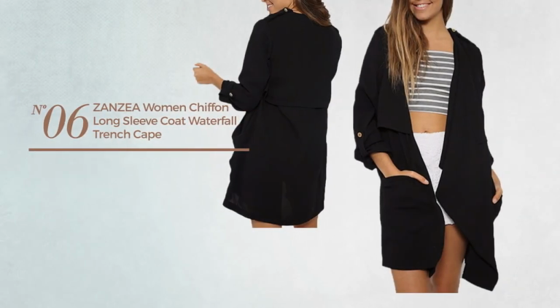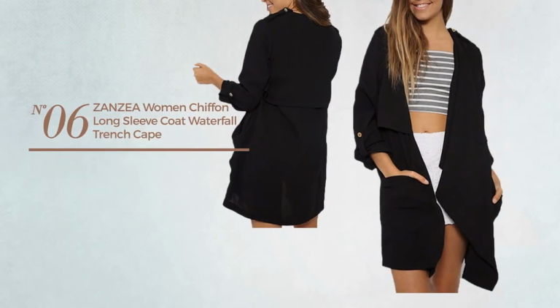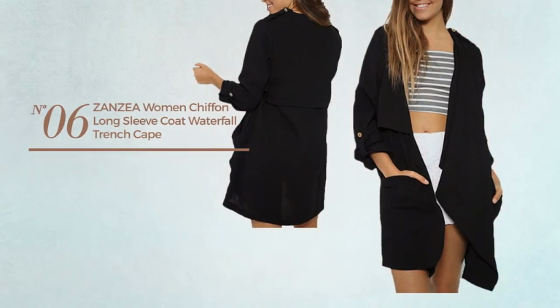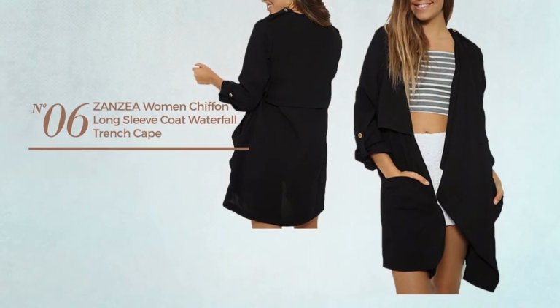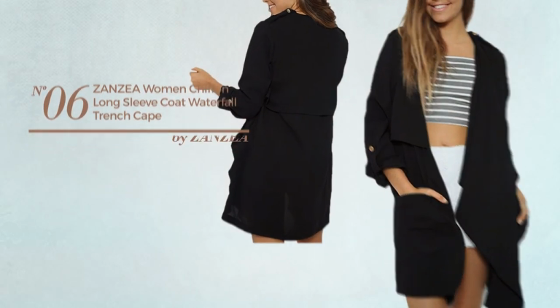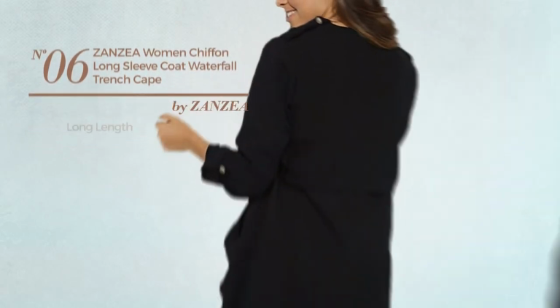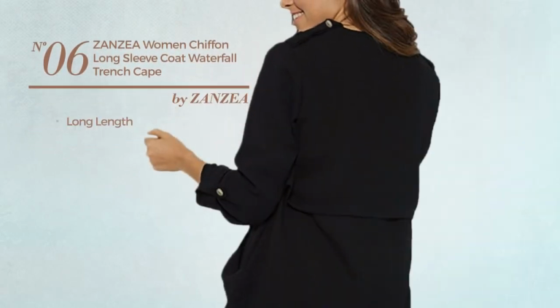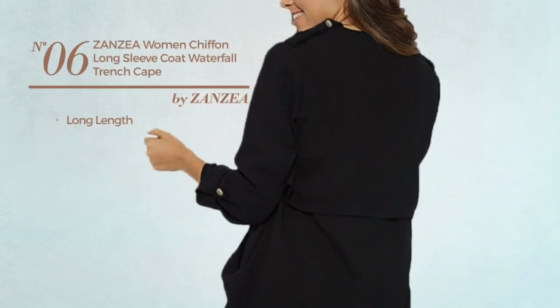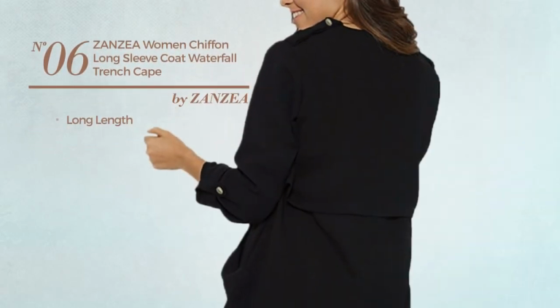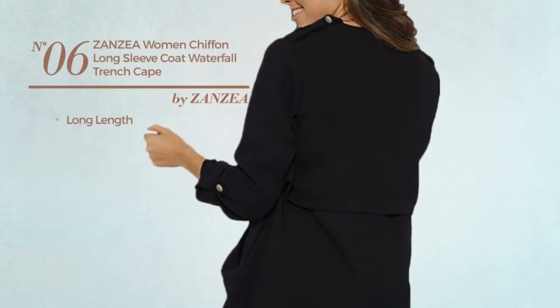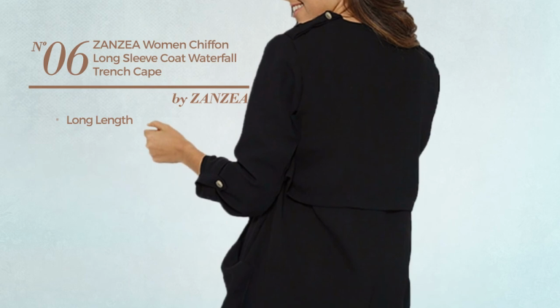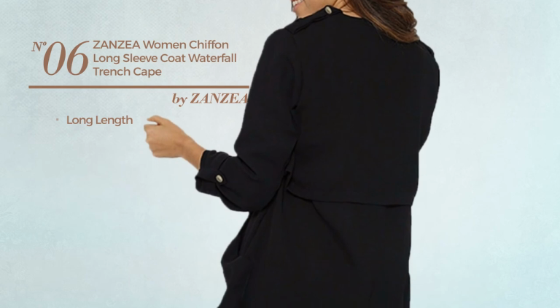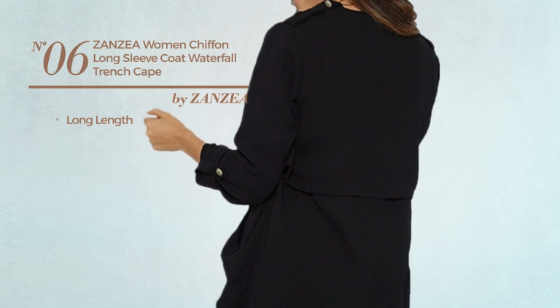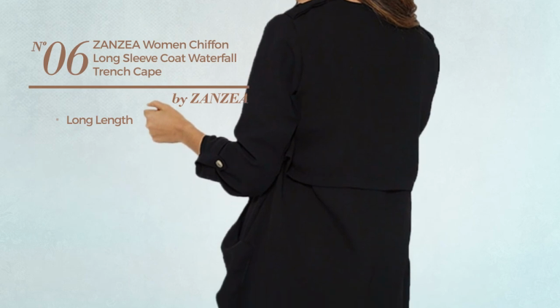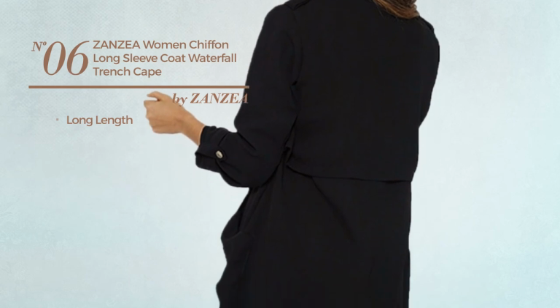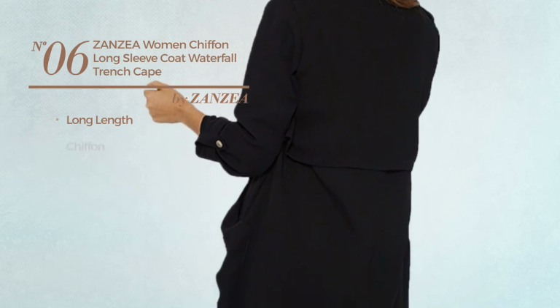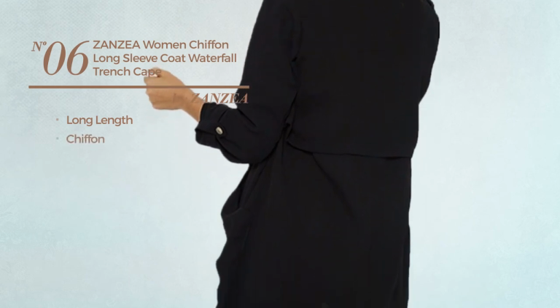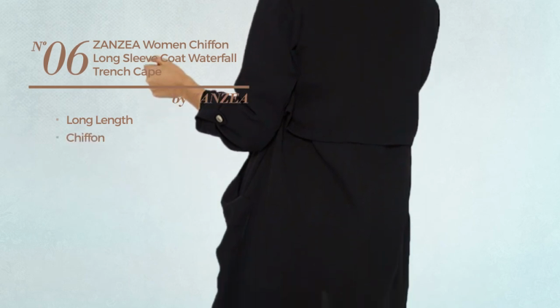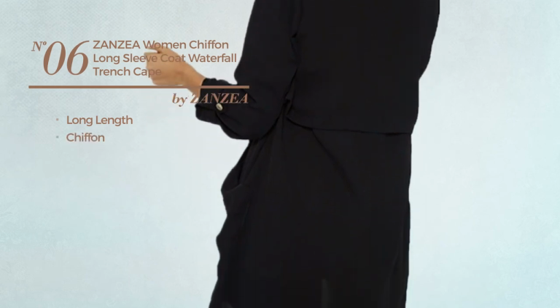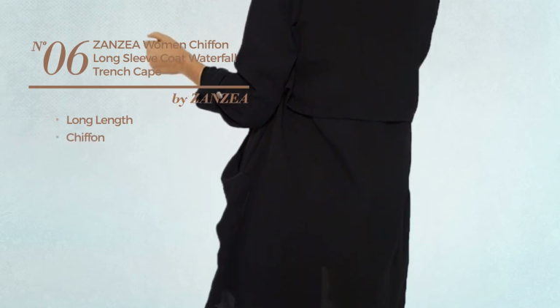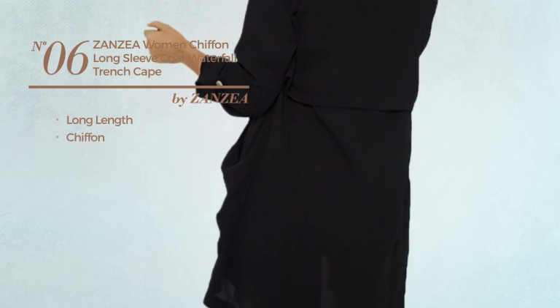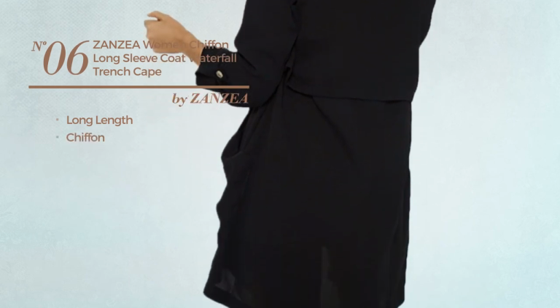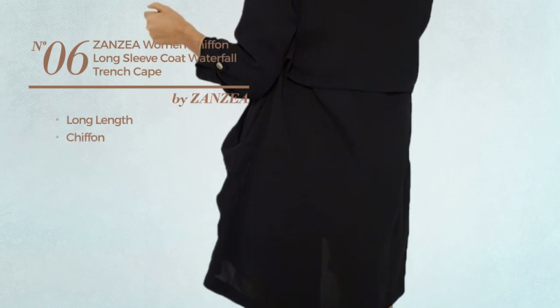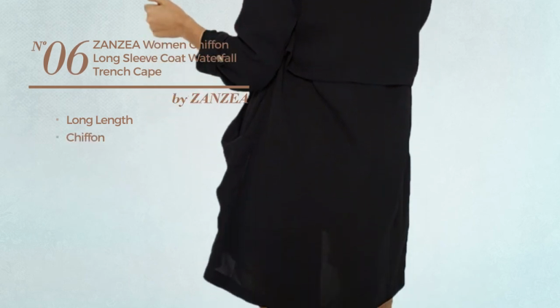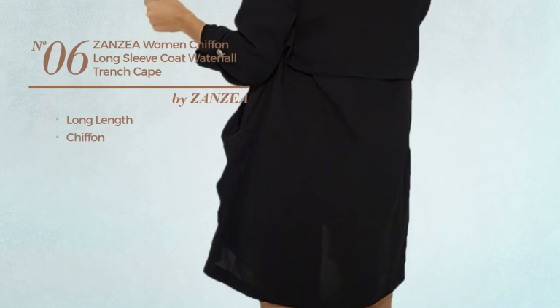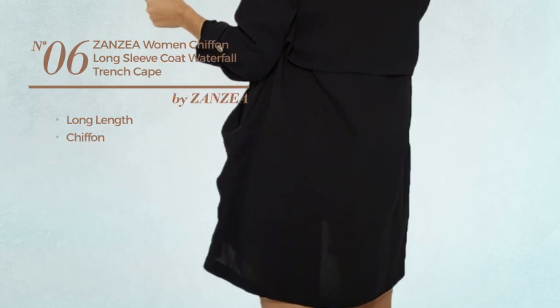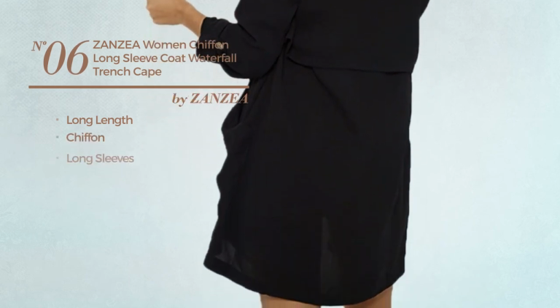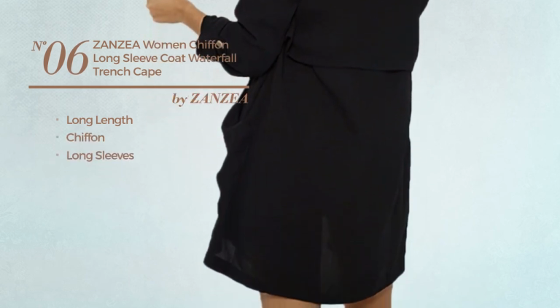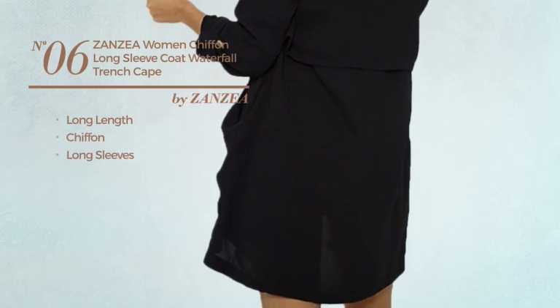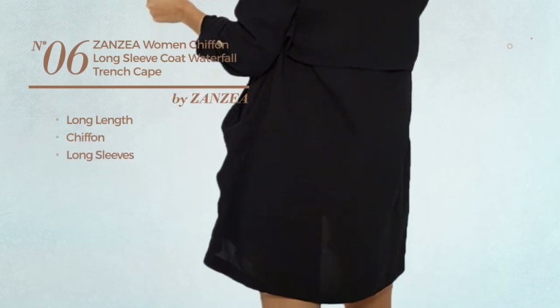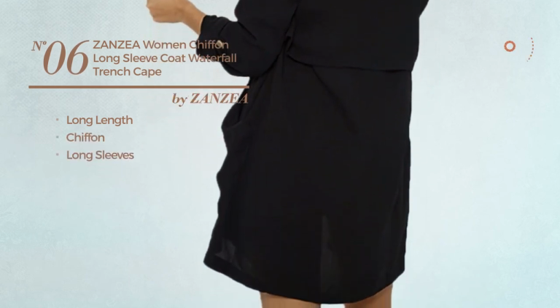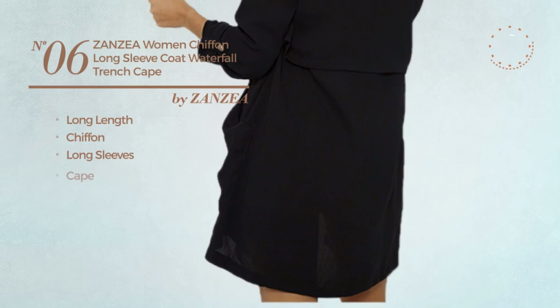Number 6. A long-length cardigan, produced with chiffon. This cardigan includes long sleeves and cape.